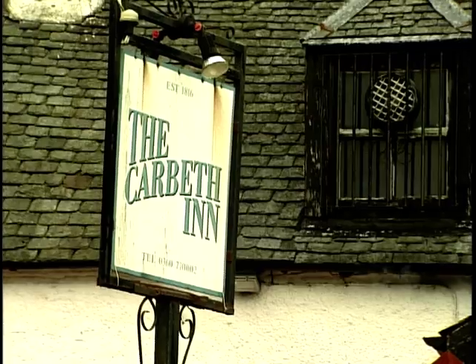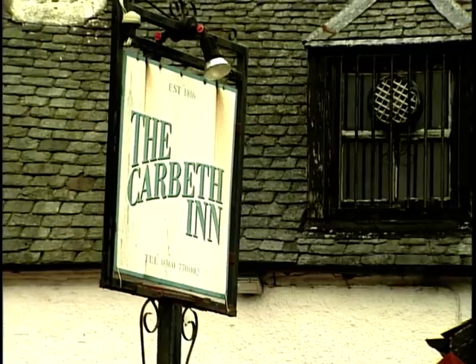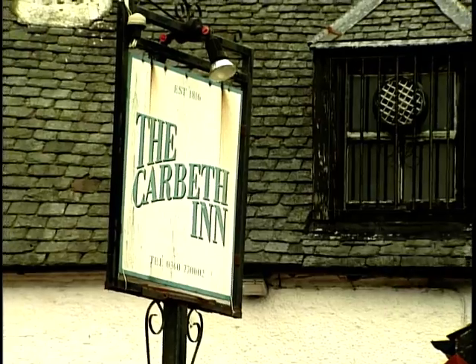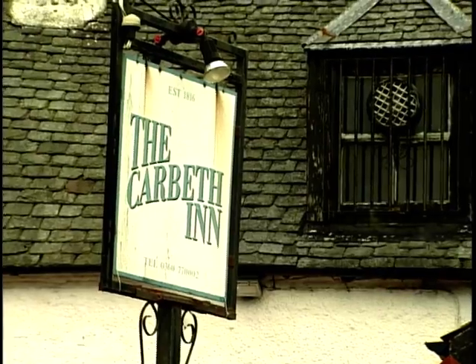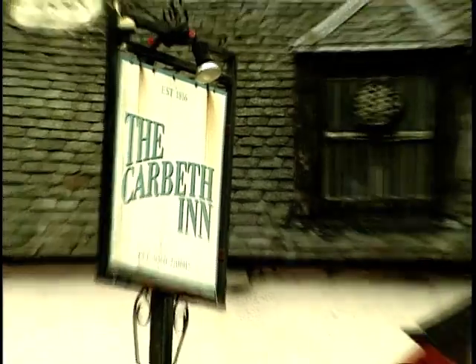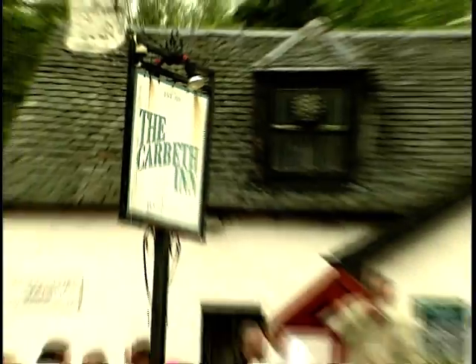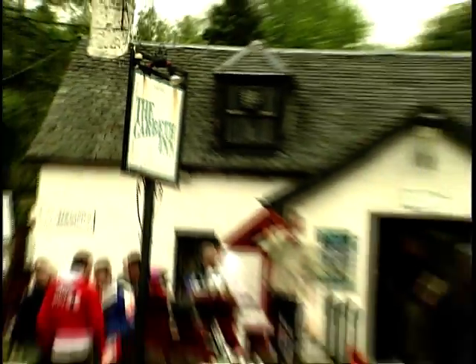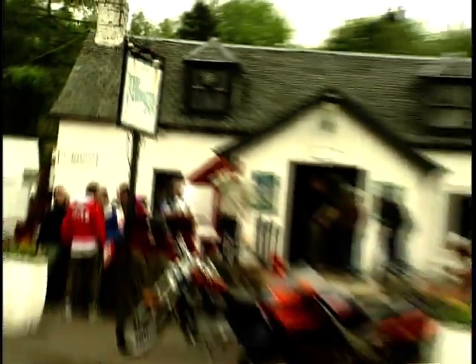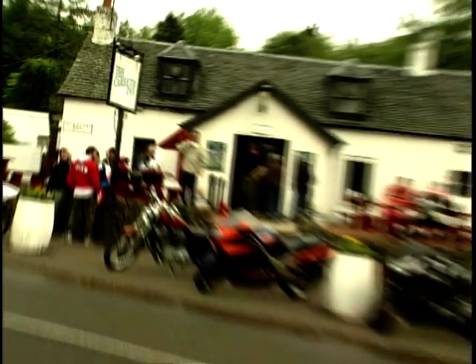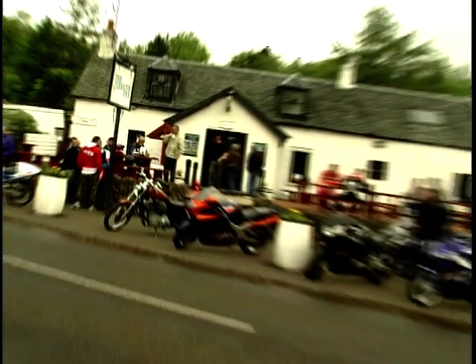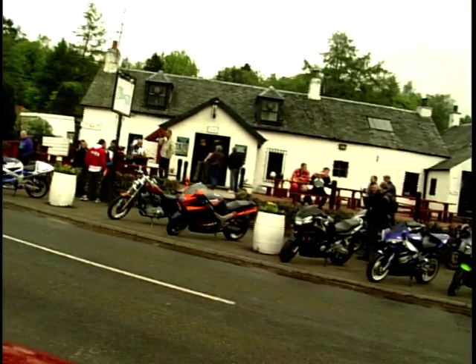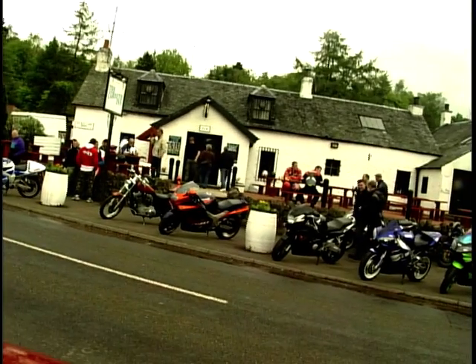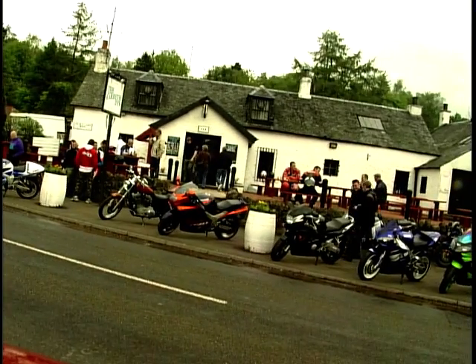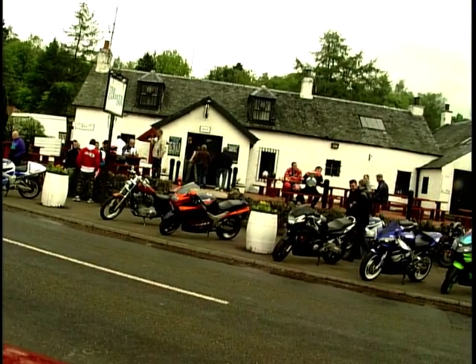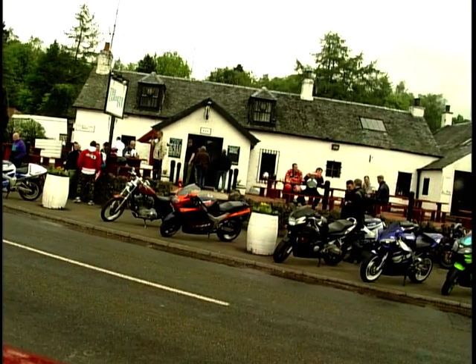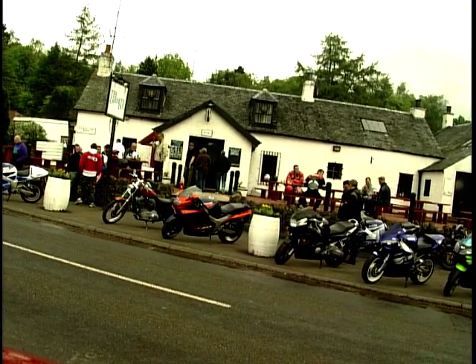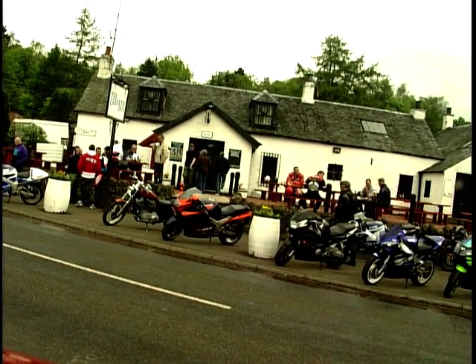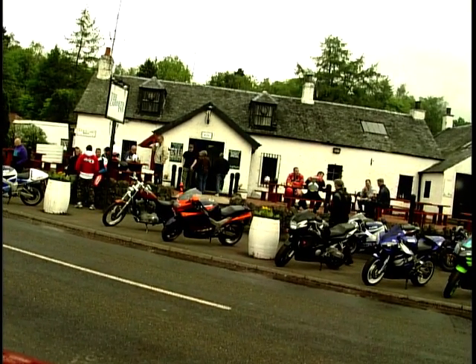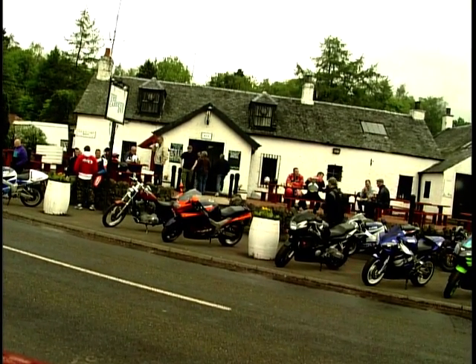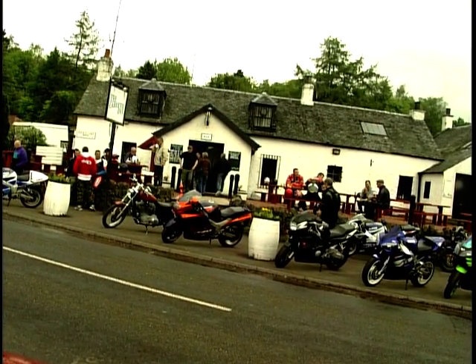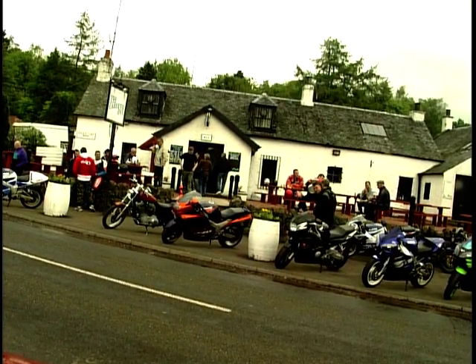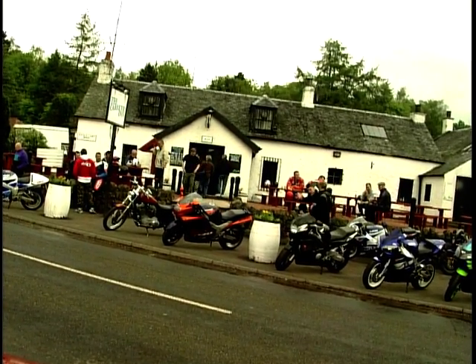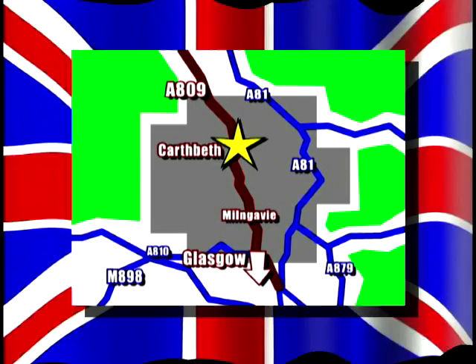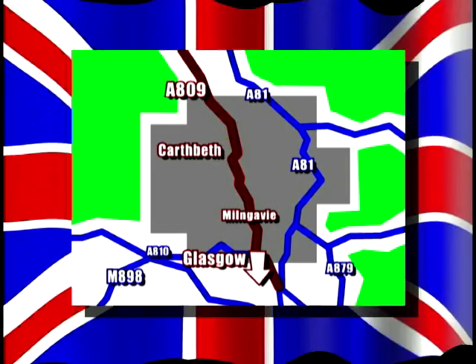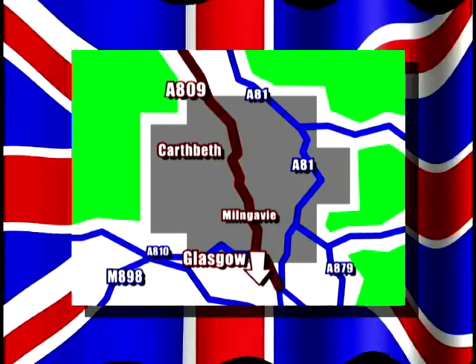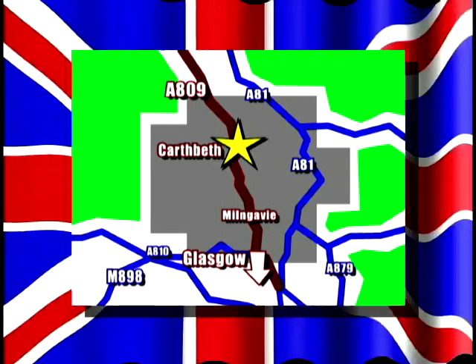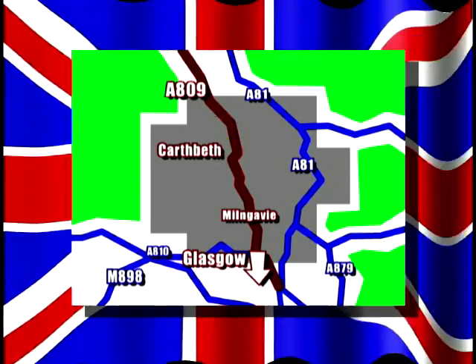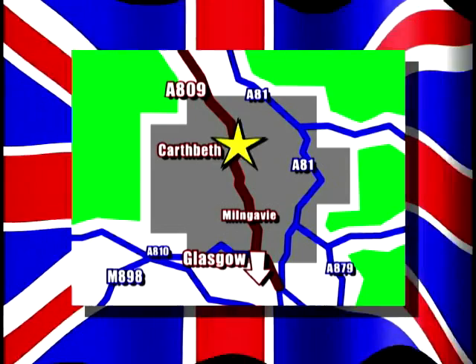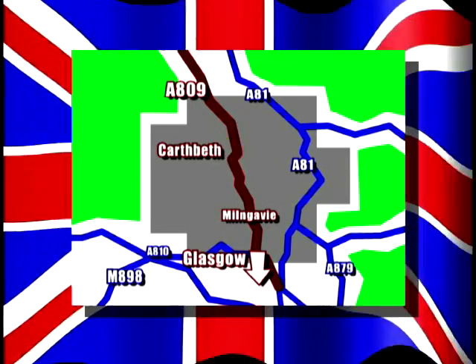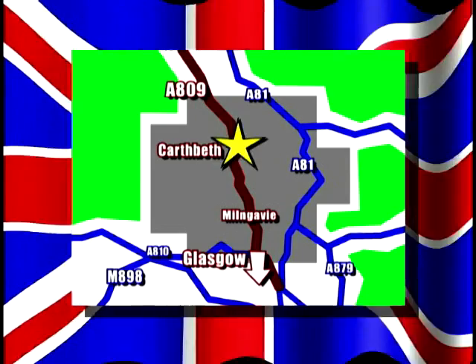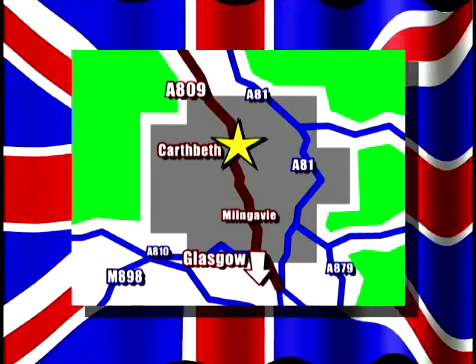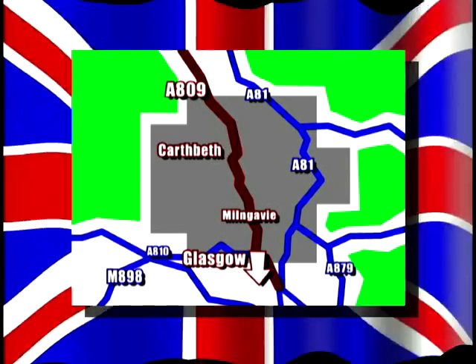This is the Carbeth Inn, which is a biker's pub on the main road to the Trossachs, where all the bikers use.